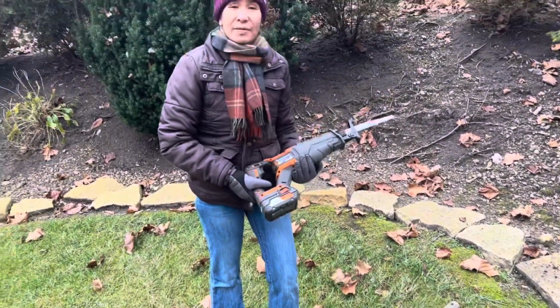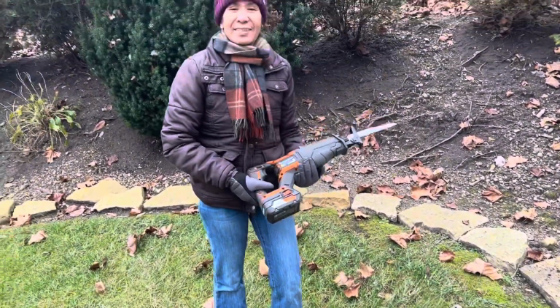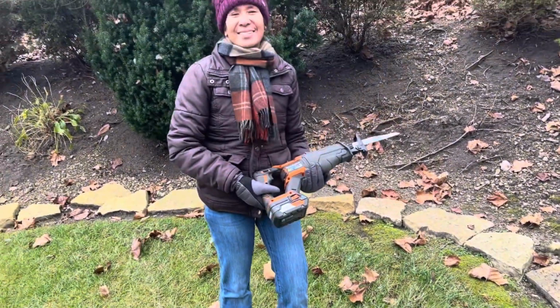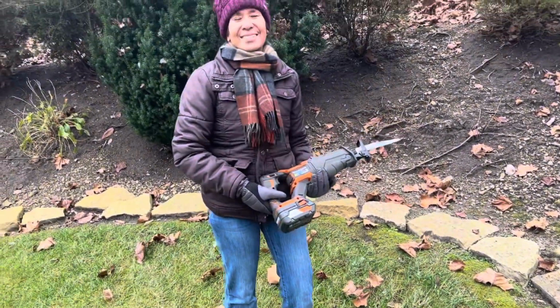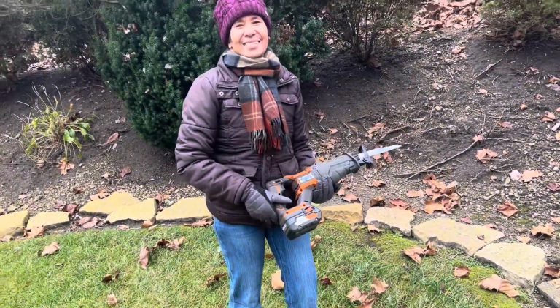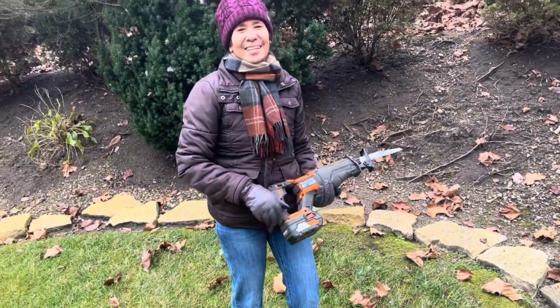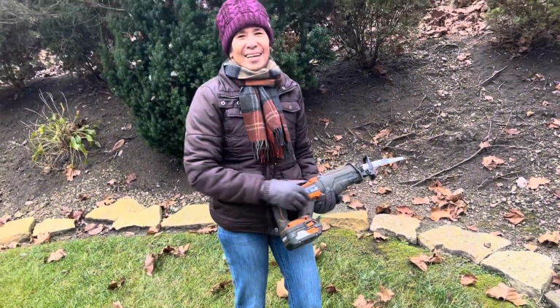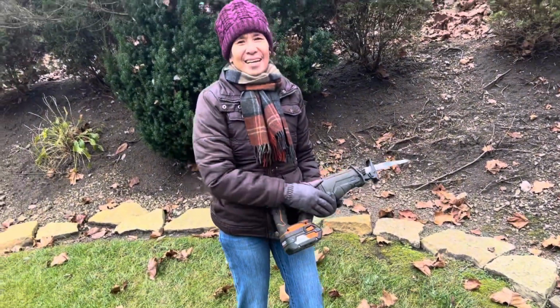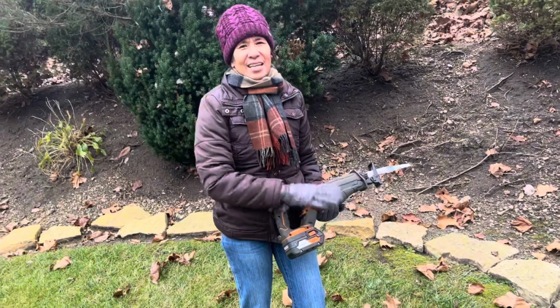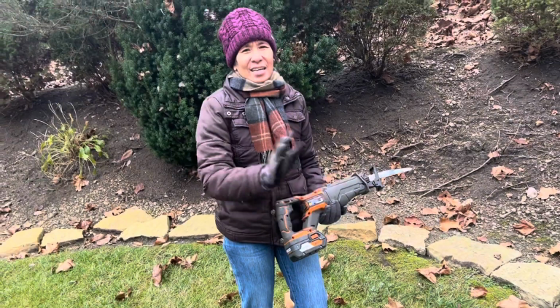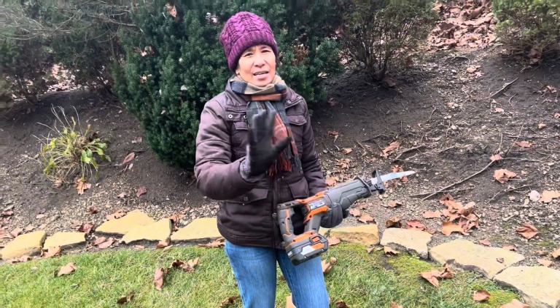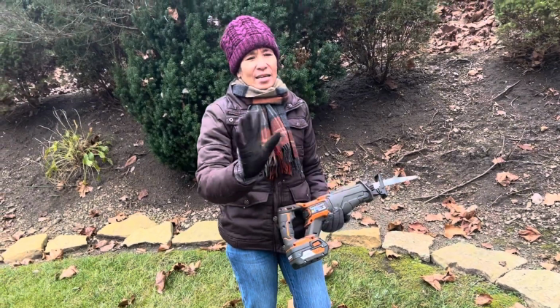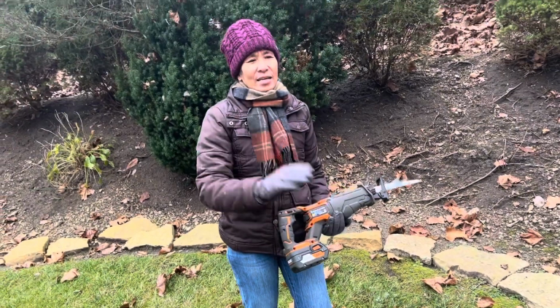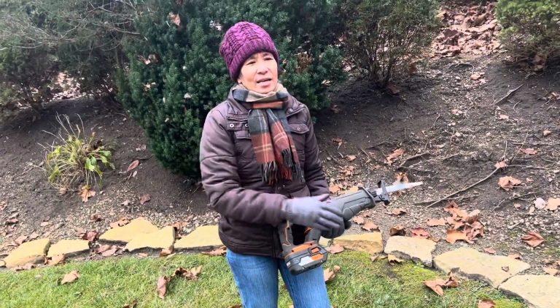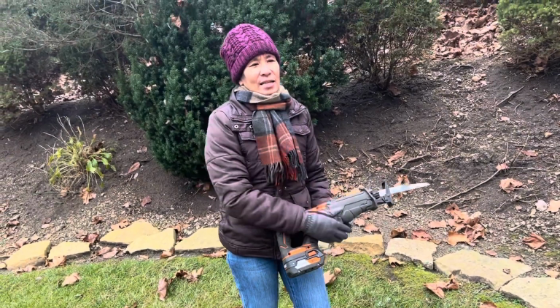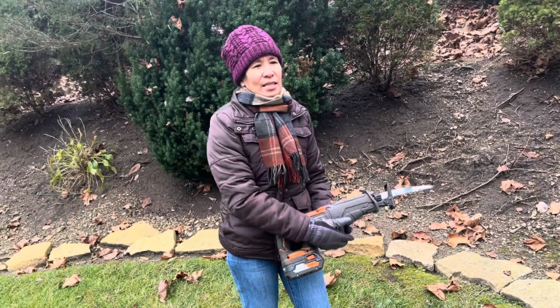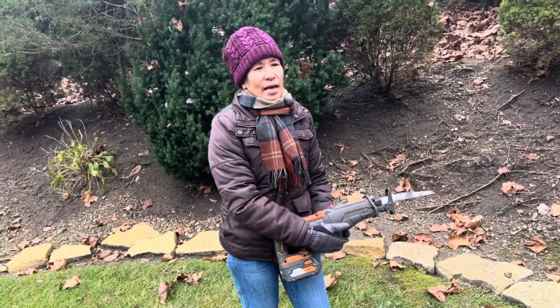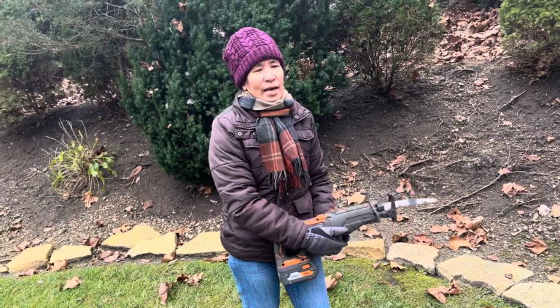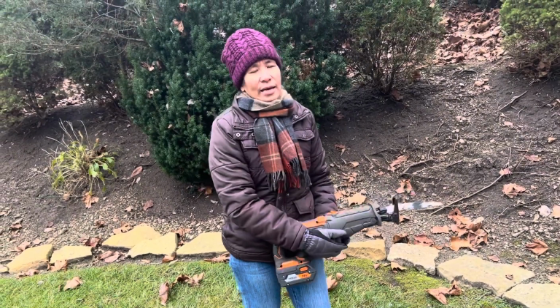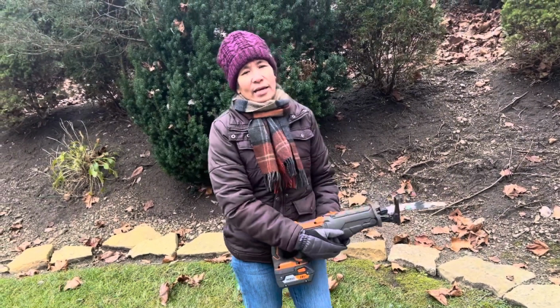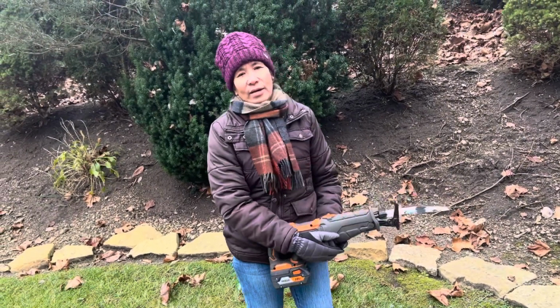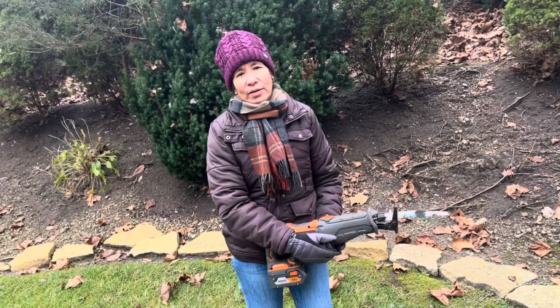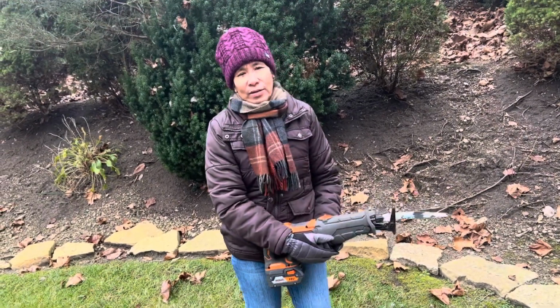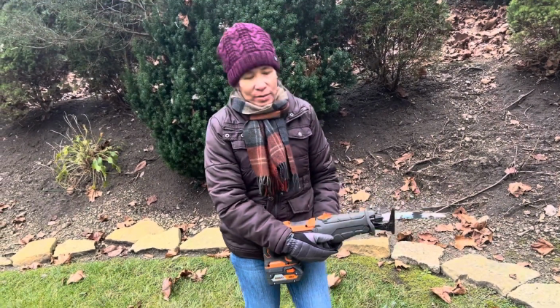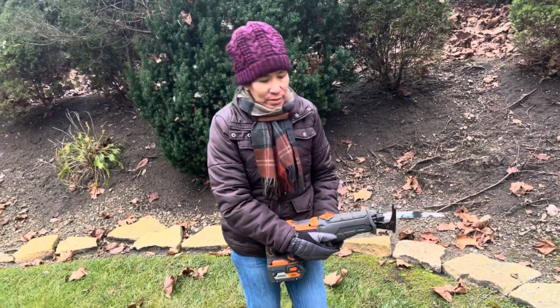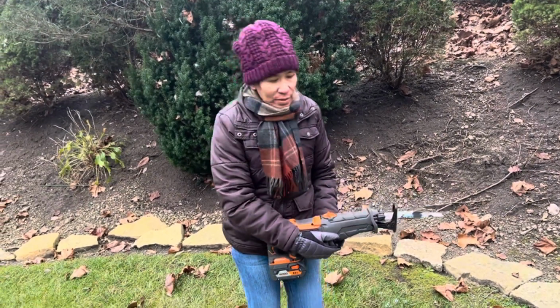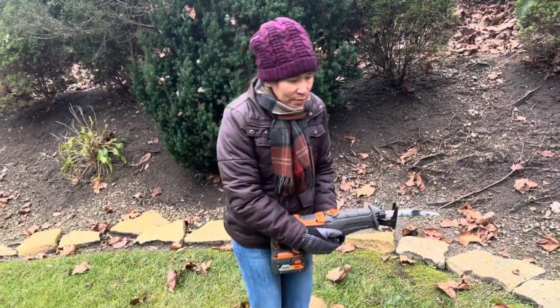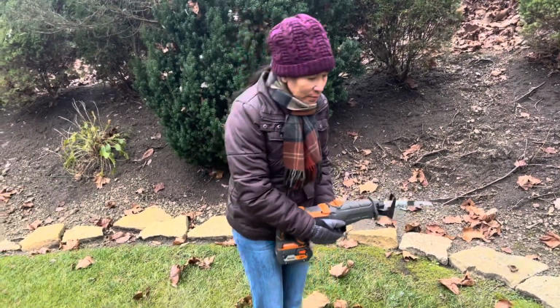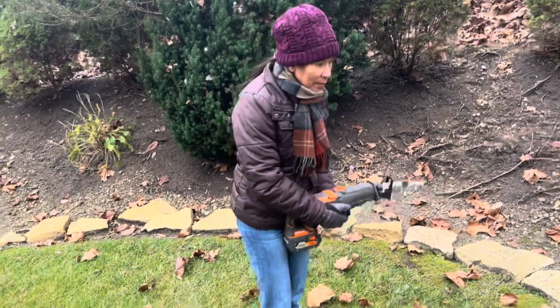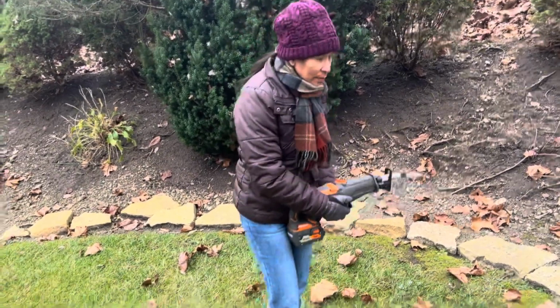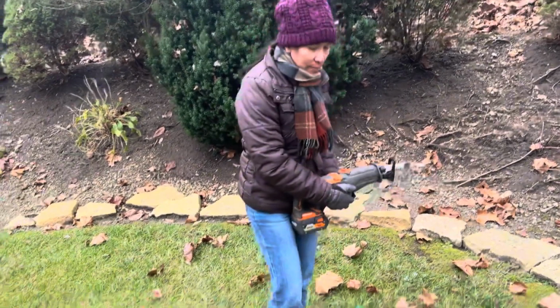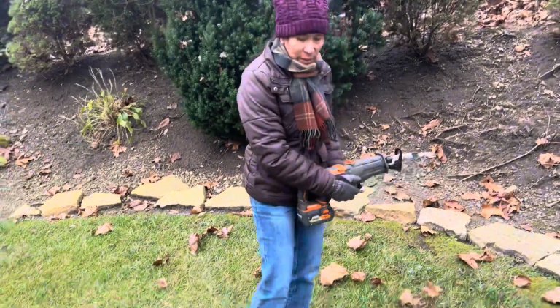So appreciate y'all watching — like and subscribe. Thank you very much. Bye!